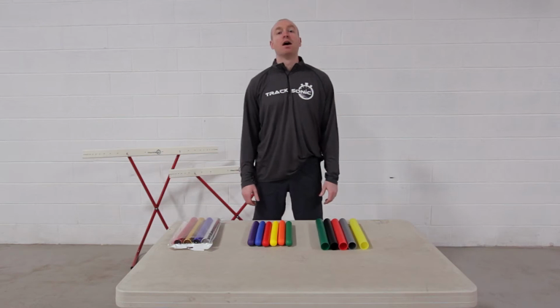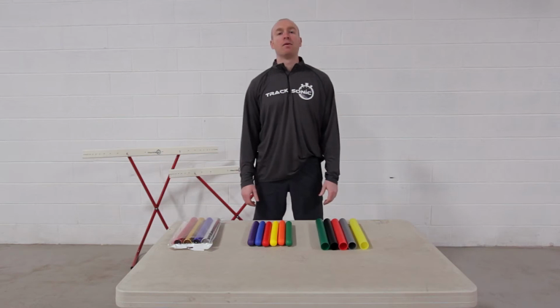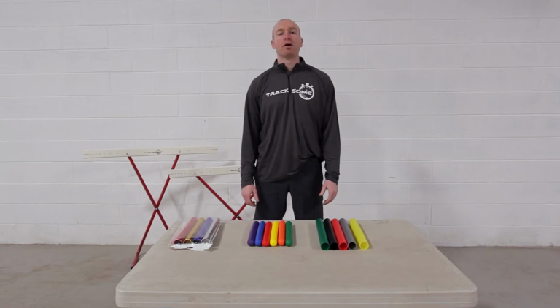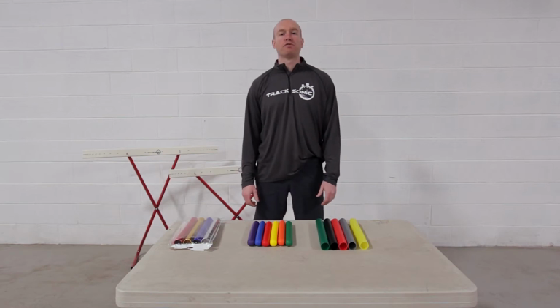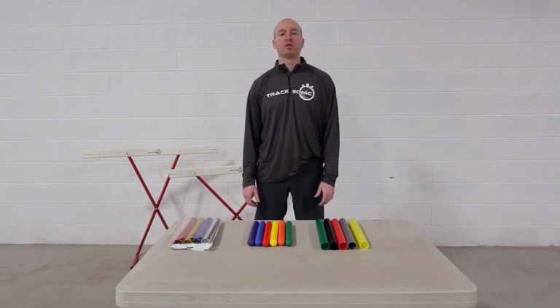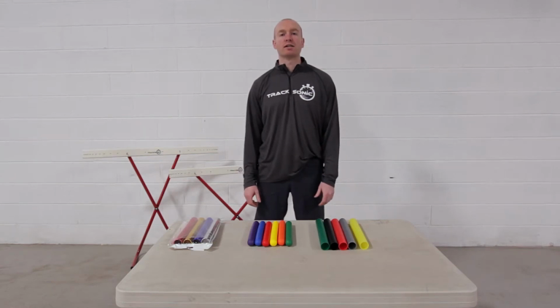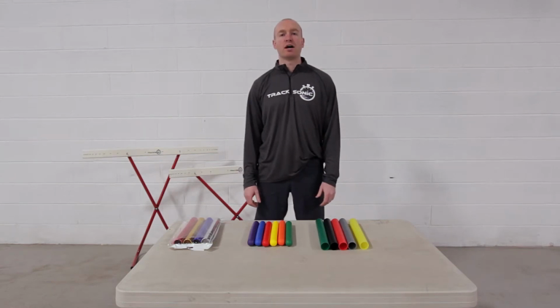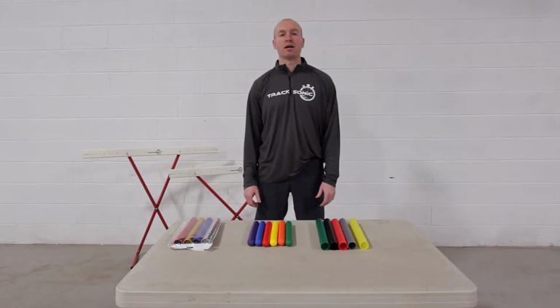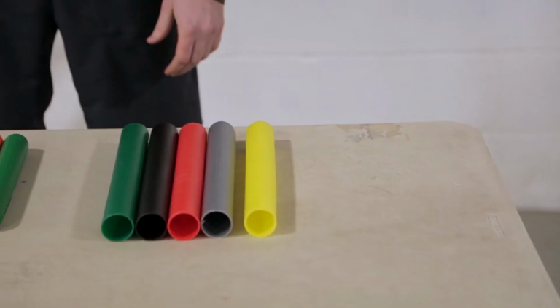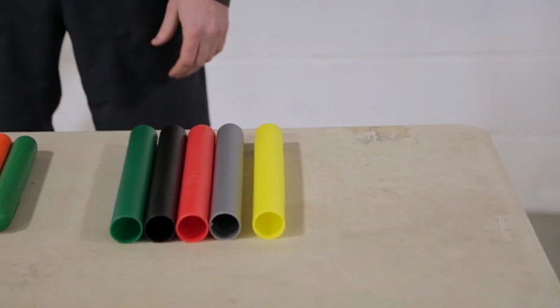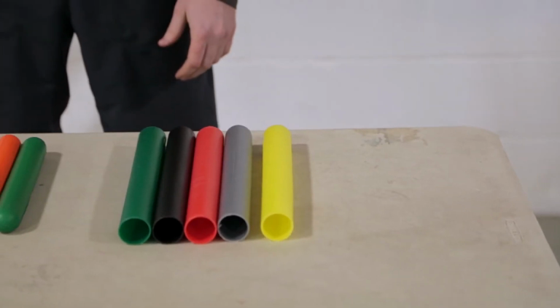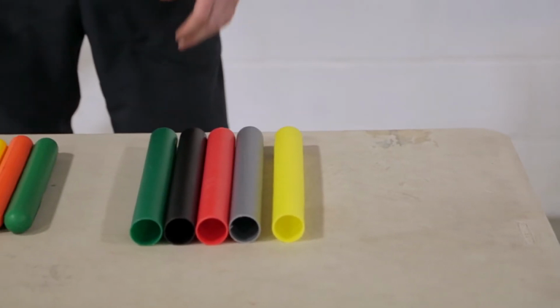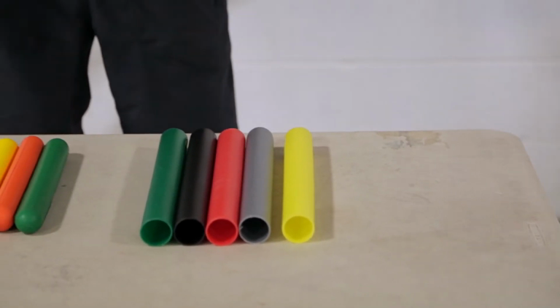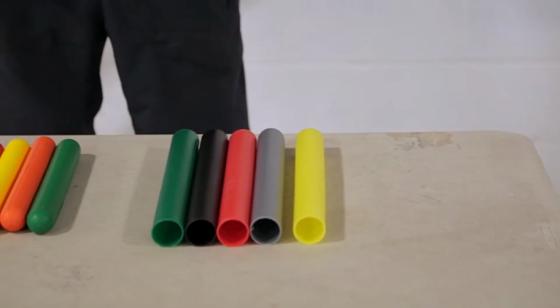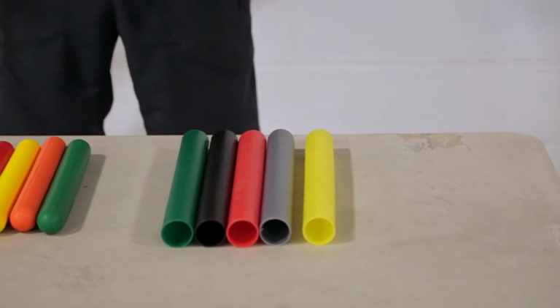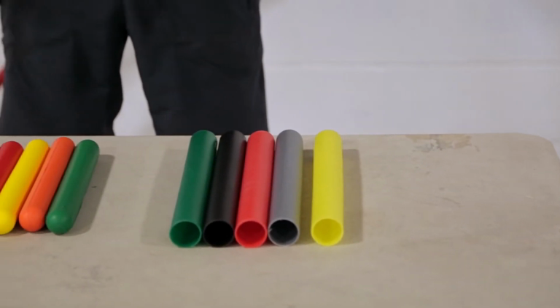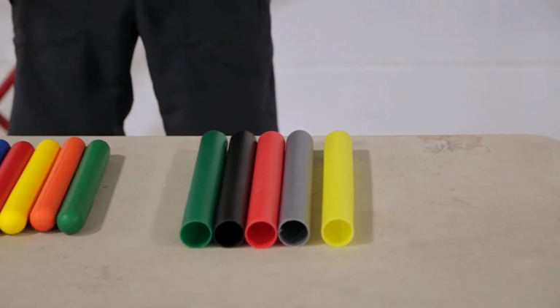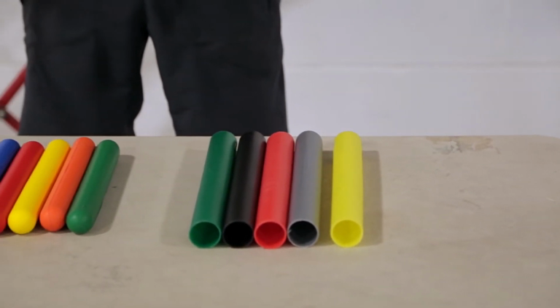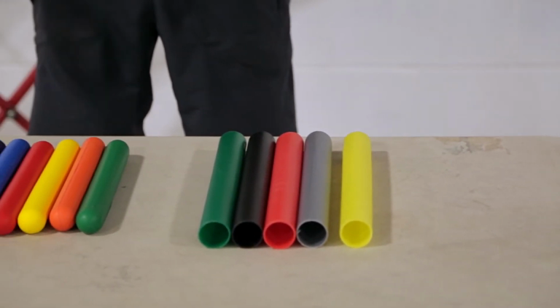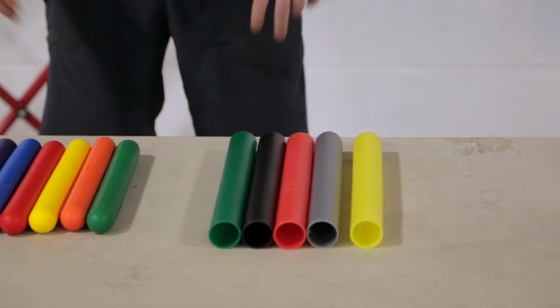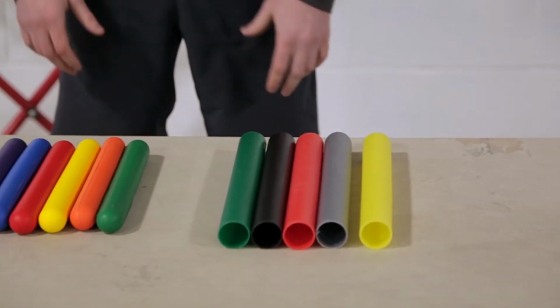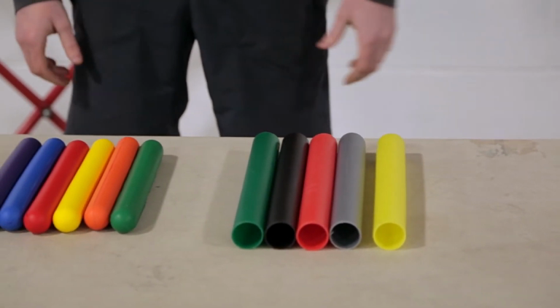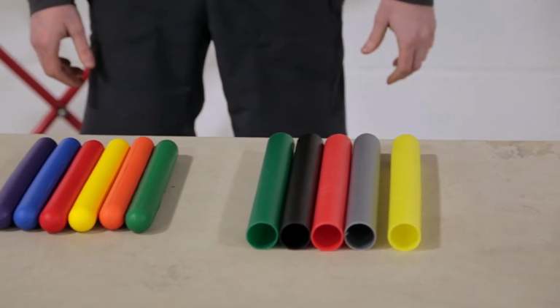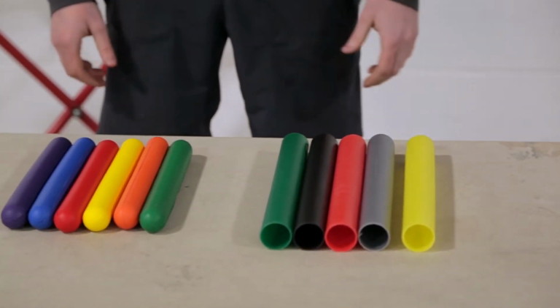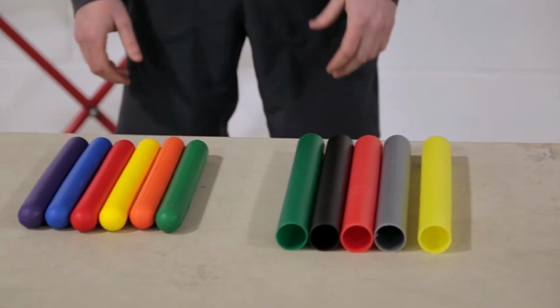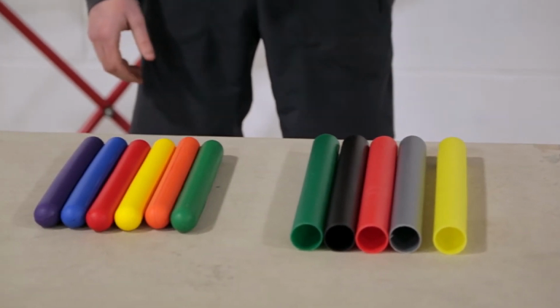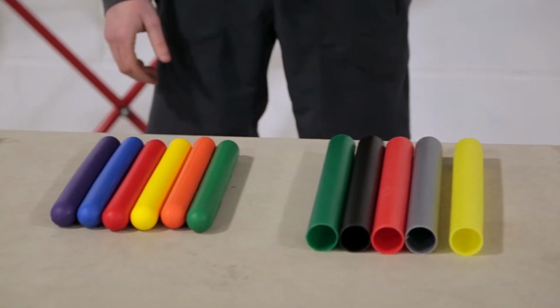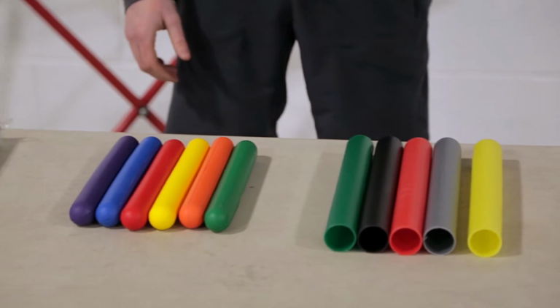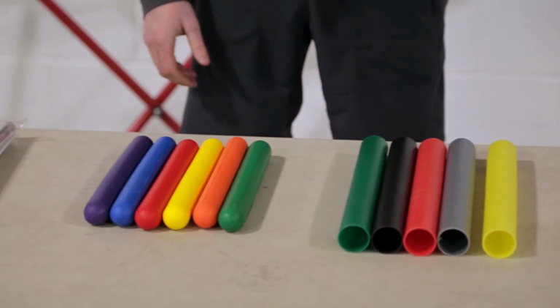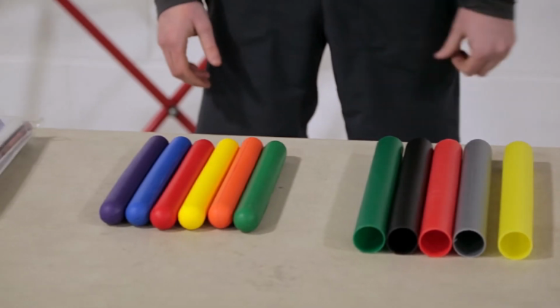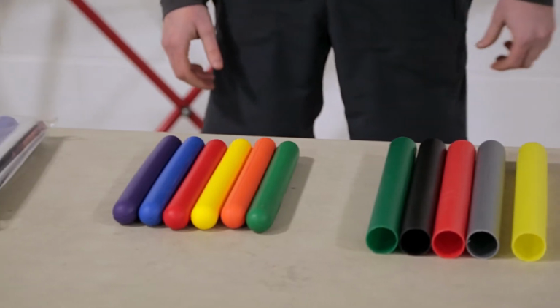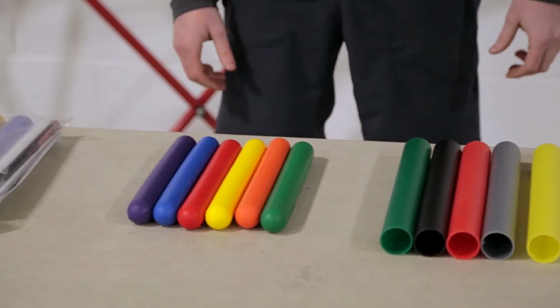I'm Brendan from TrackSonic and today I'm going to show you three different types of track batons we offer and the advantage of each type.